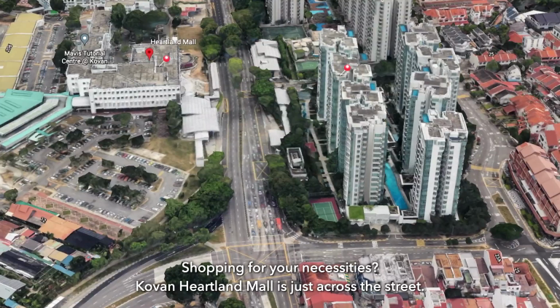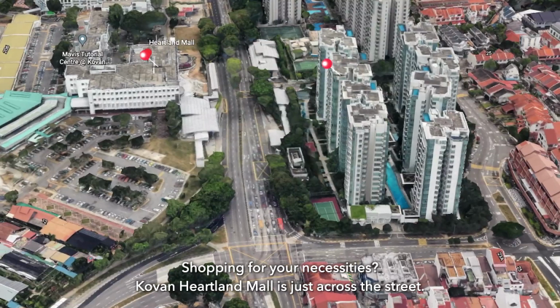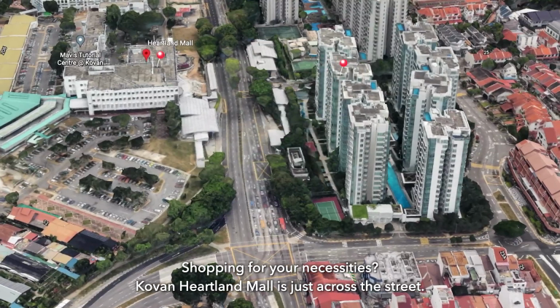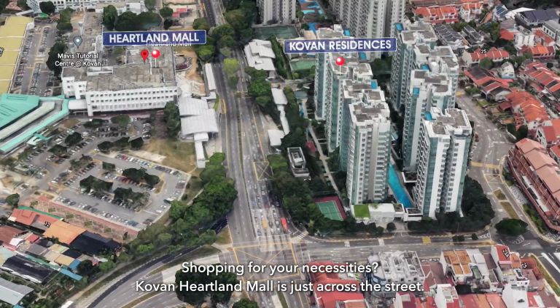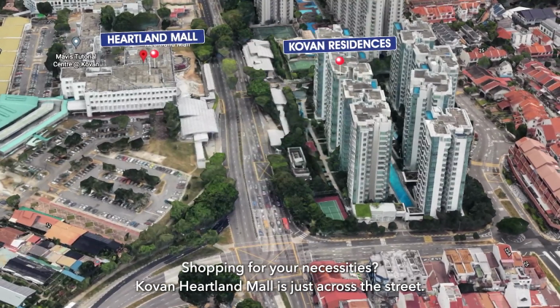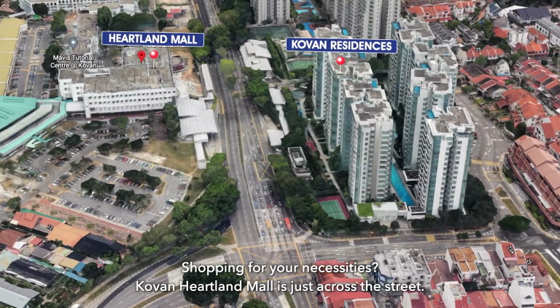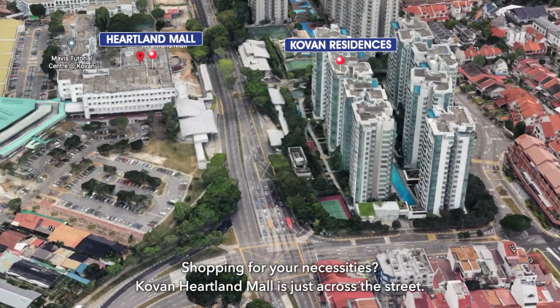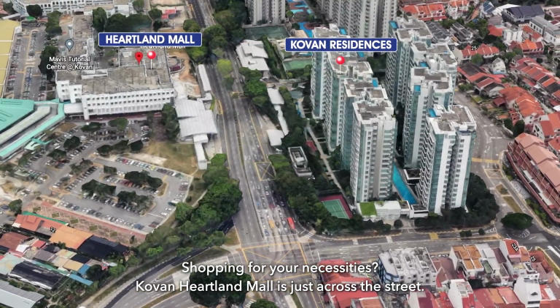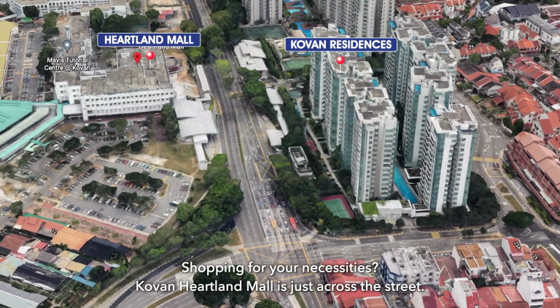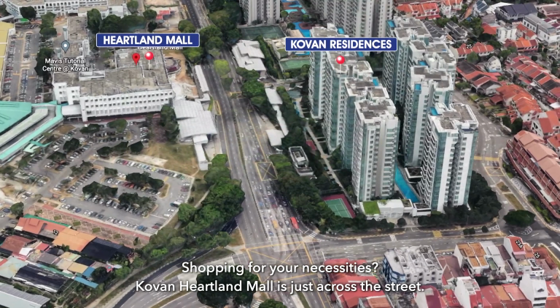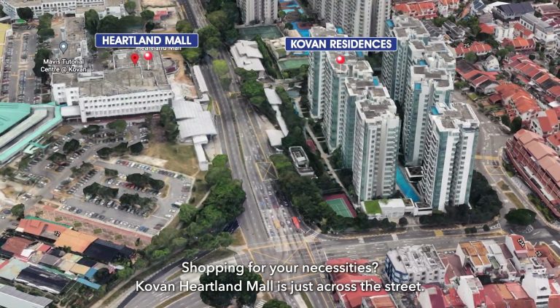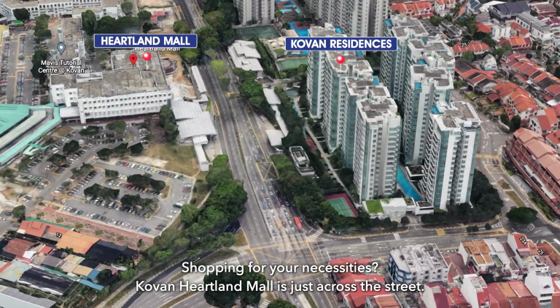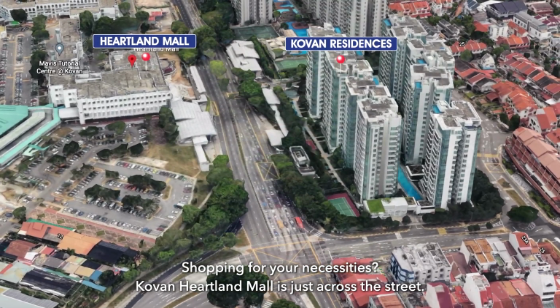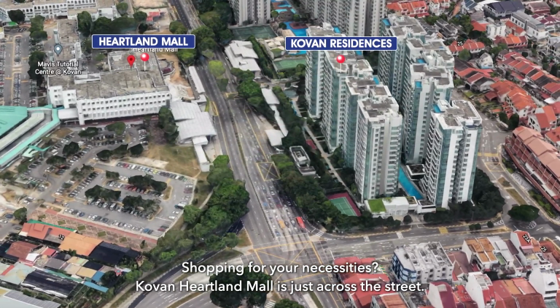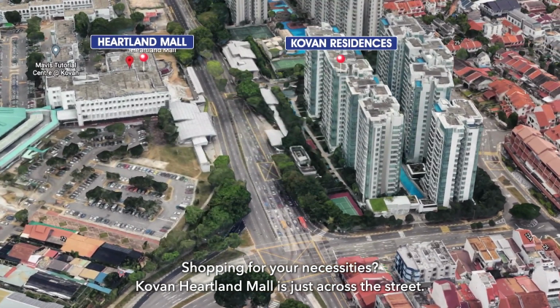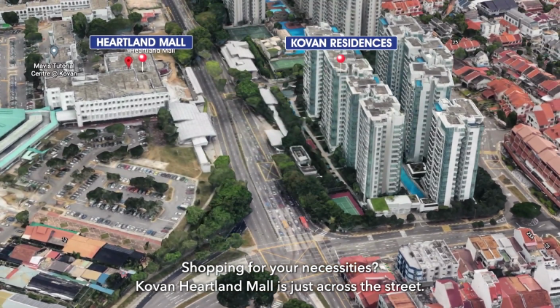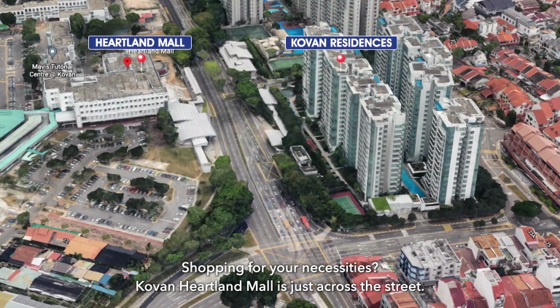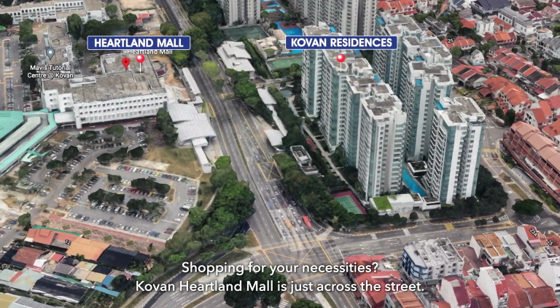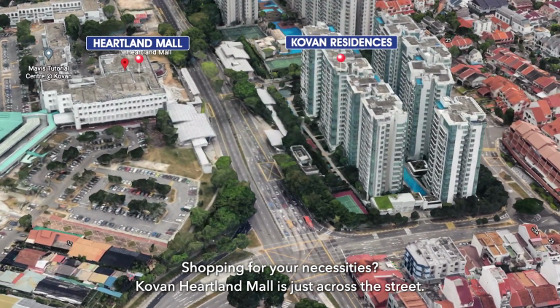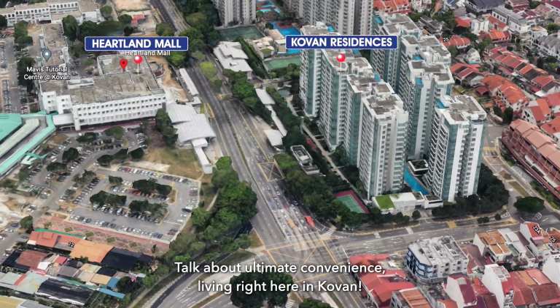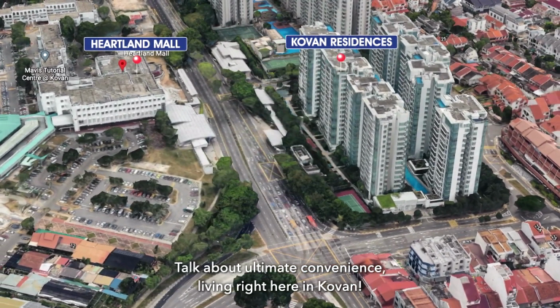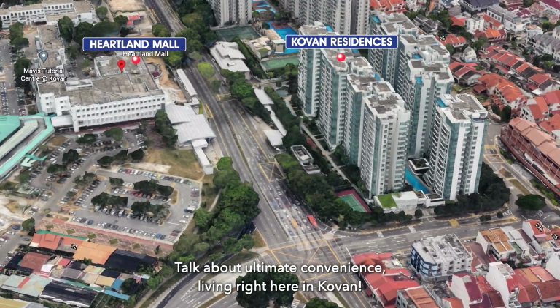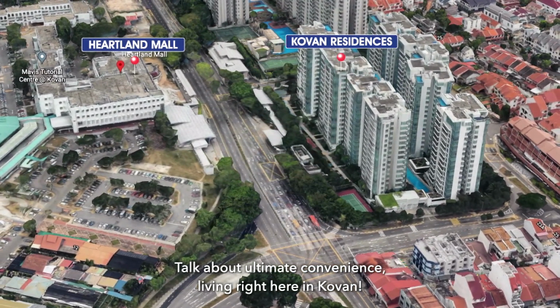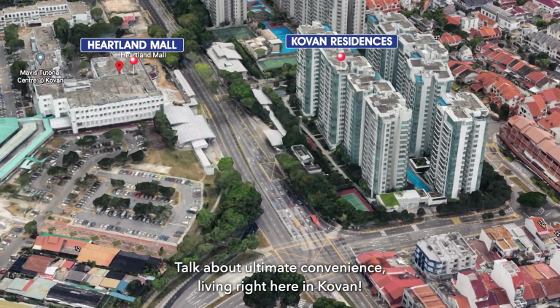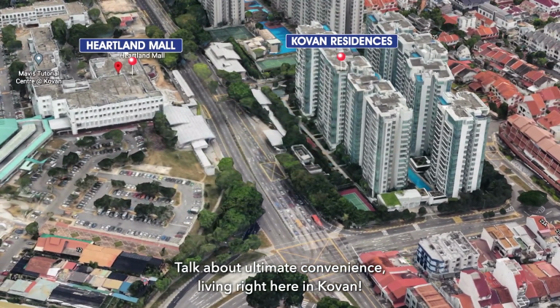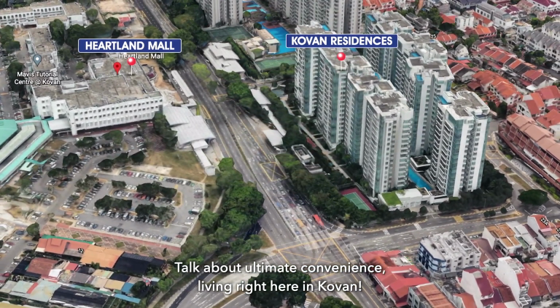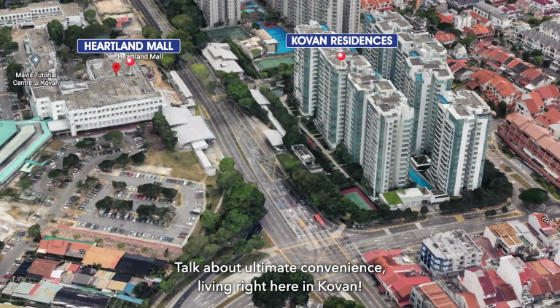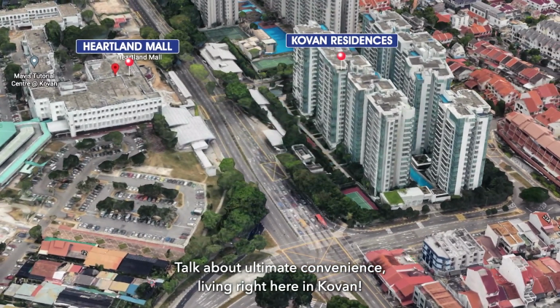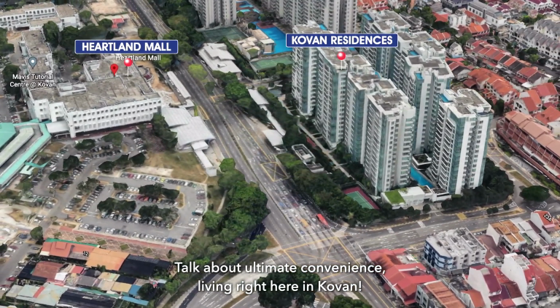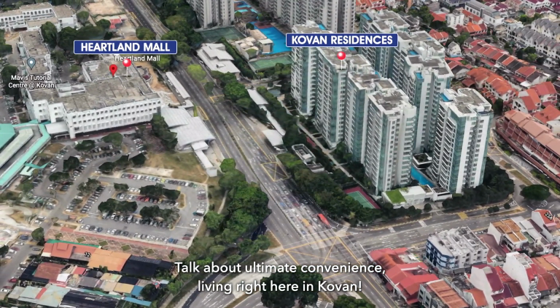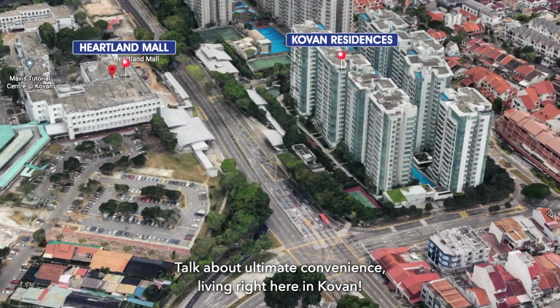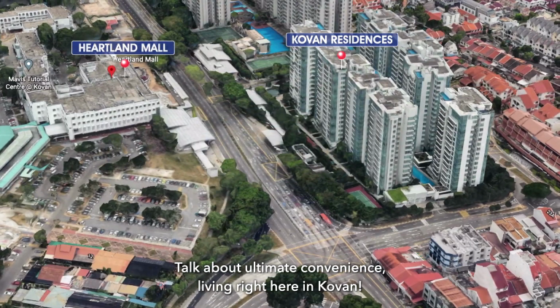Shopping for your necessities? Covent Heartland Mall is just across the street. Talk about ultimate convenience living right here in Covent.